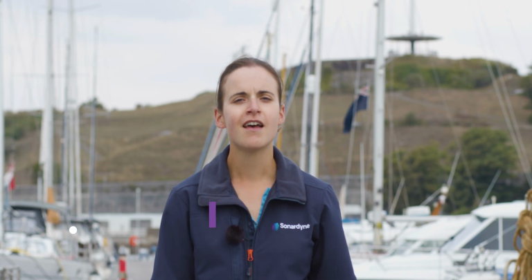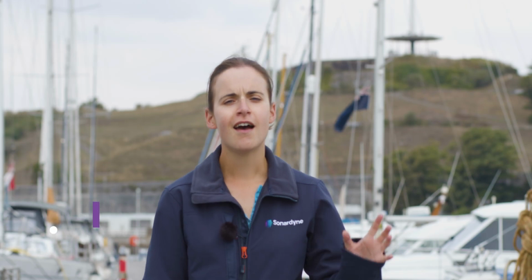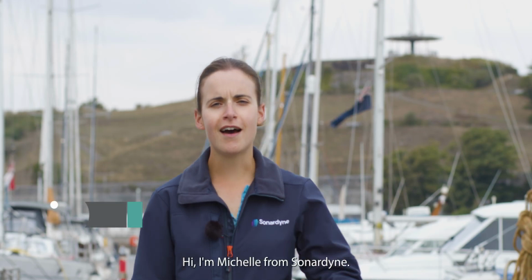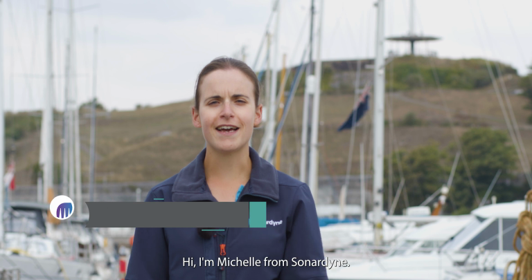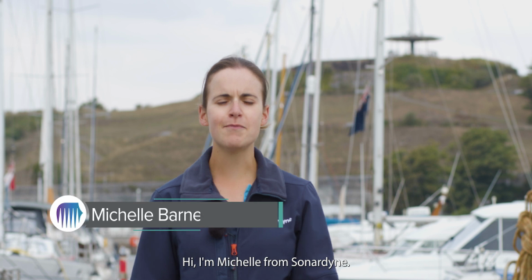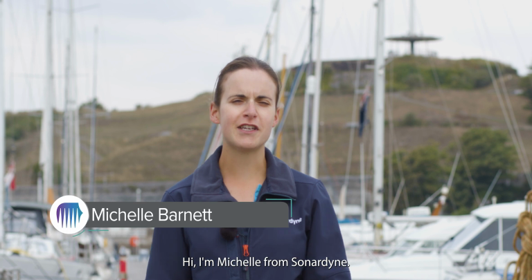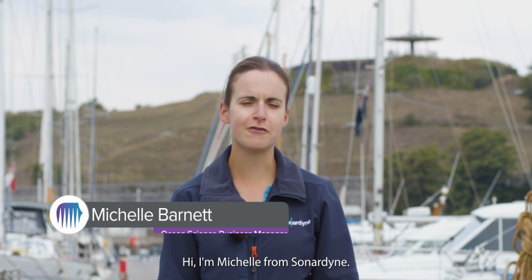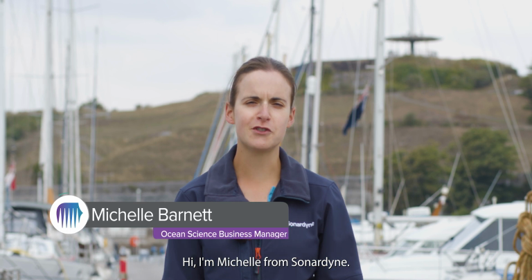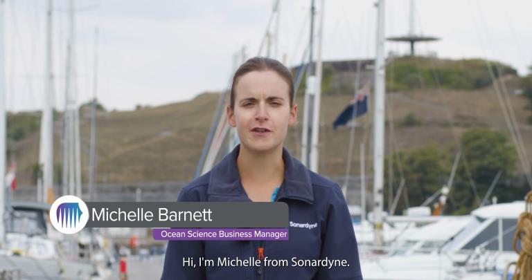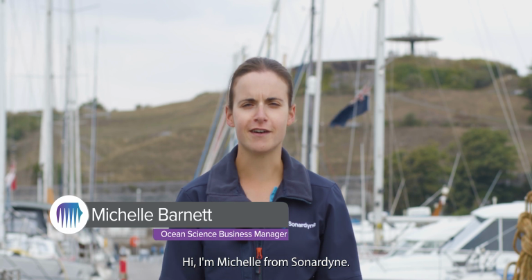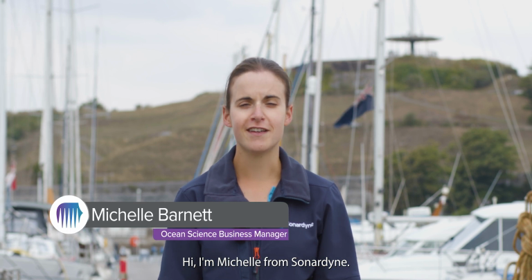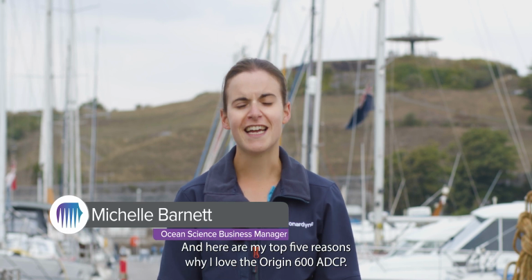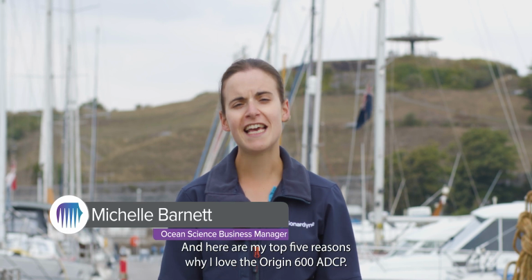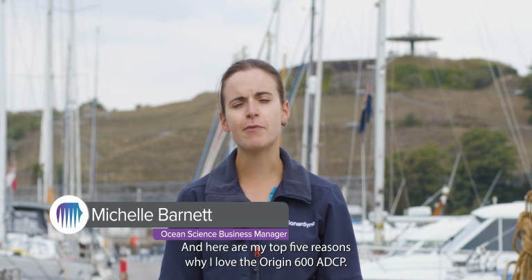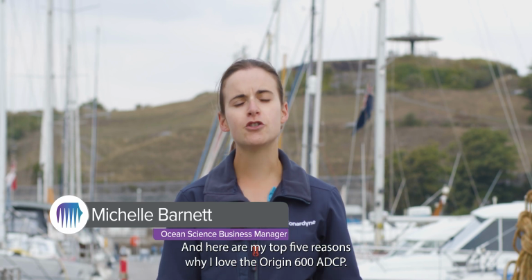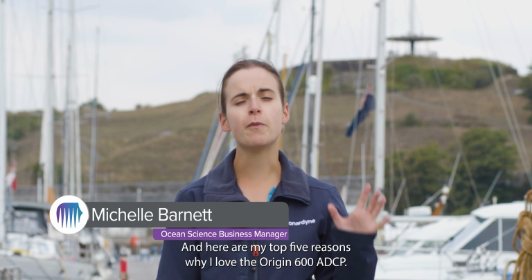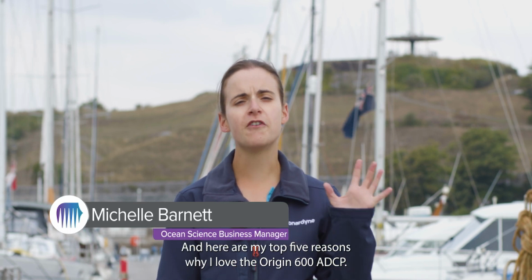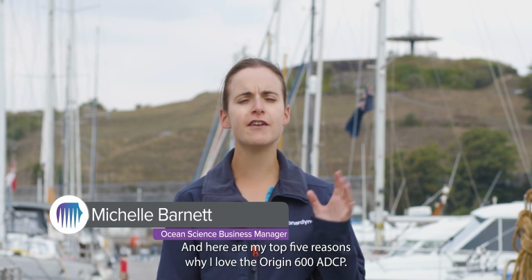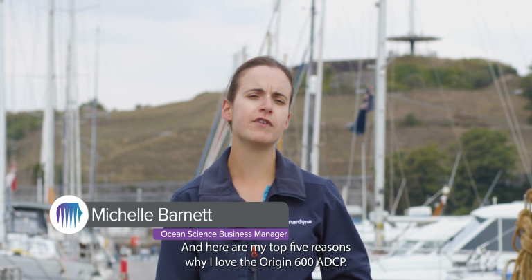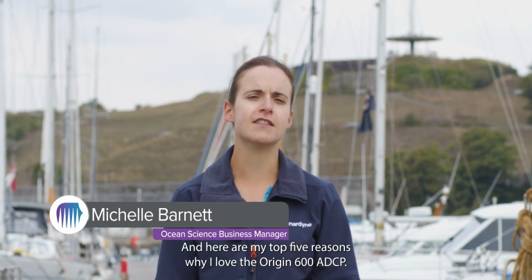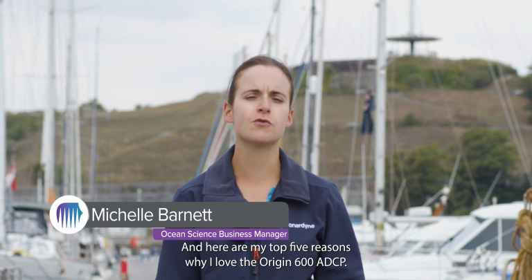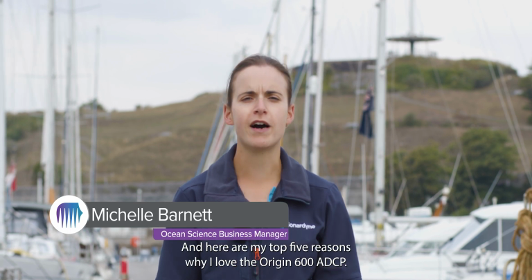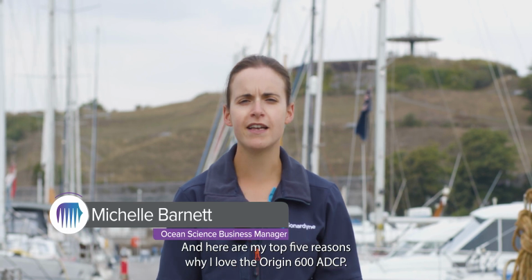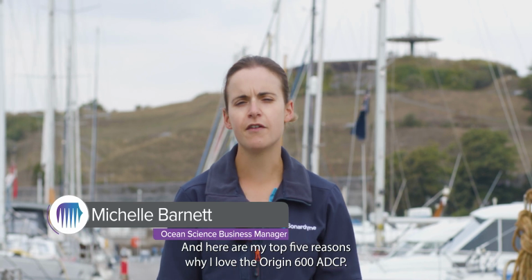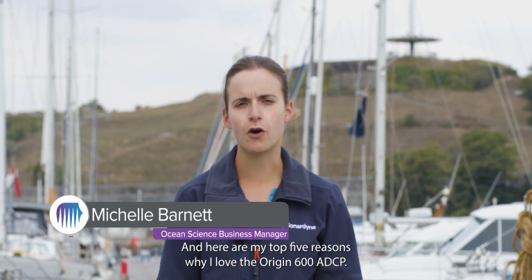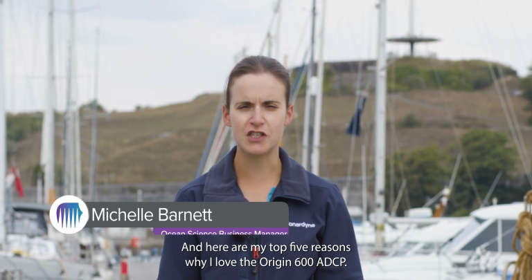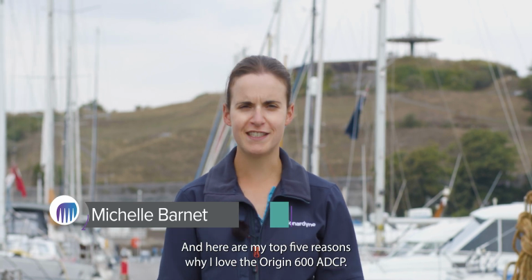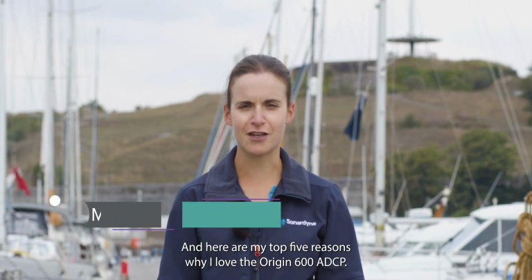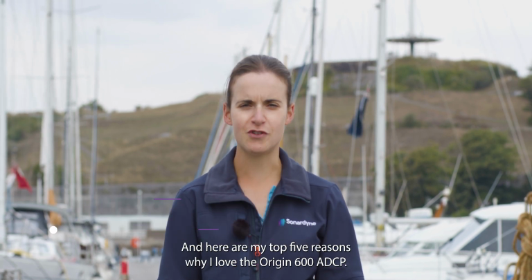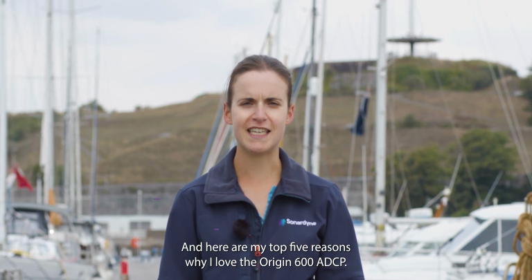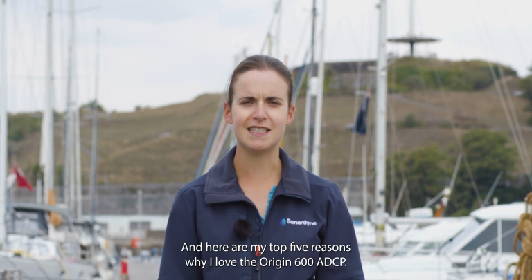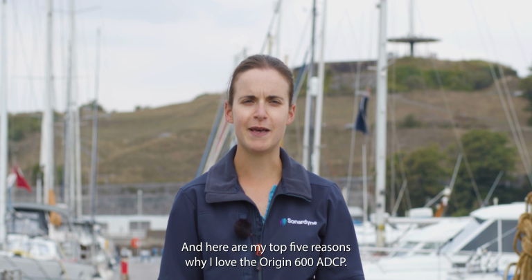Hi, I'm Michelle from Cernodyne, and here are my top five reasons why I love the Origin 600 ADCP.